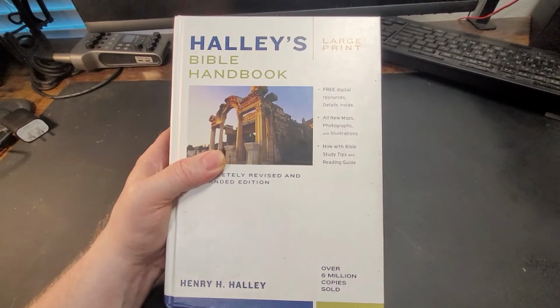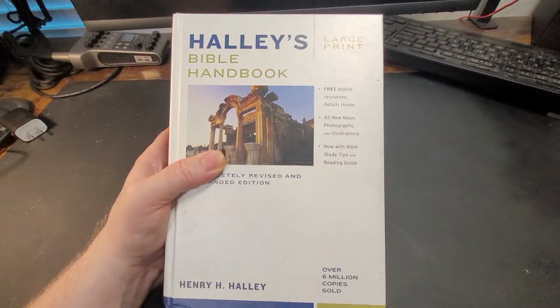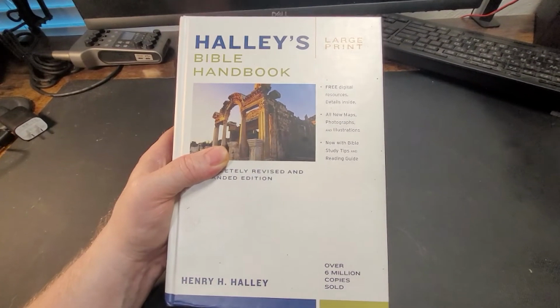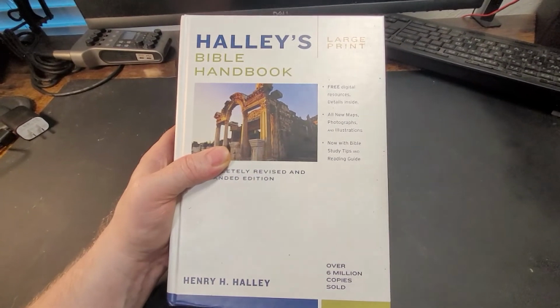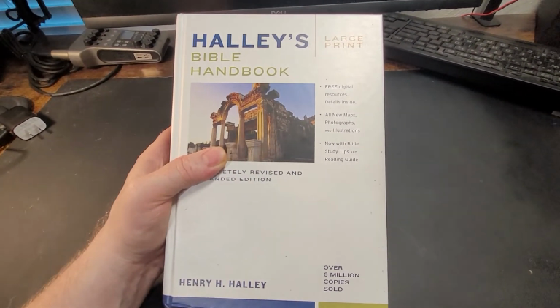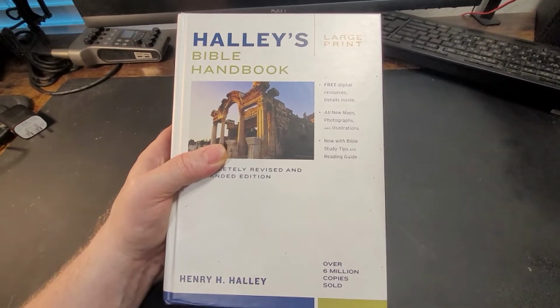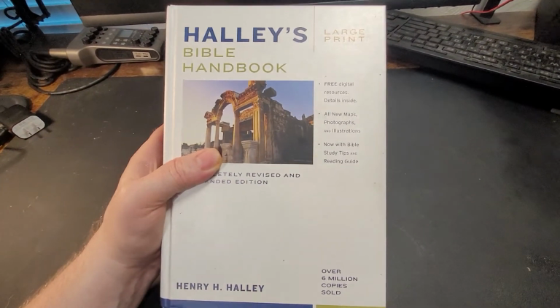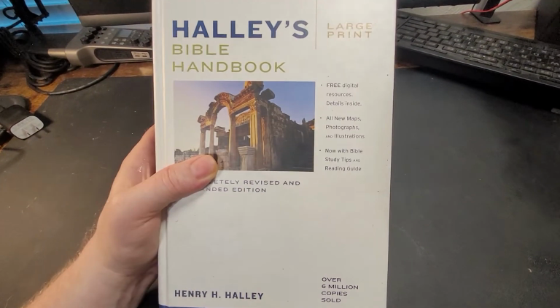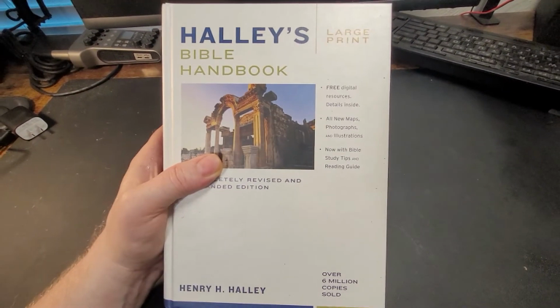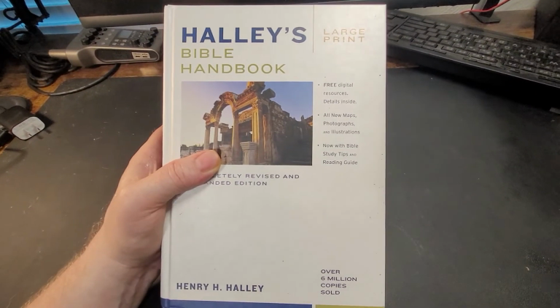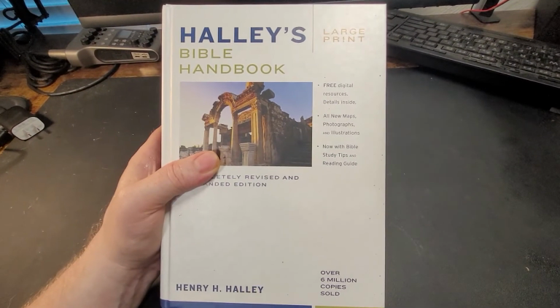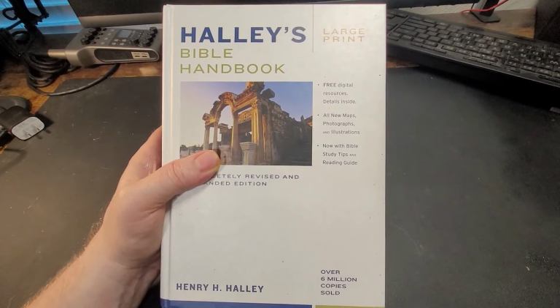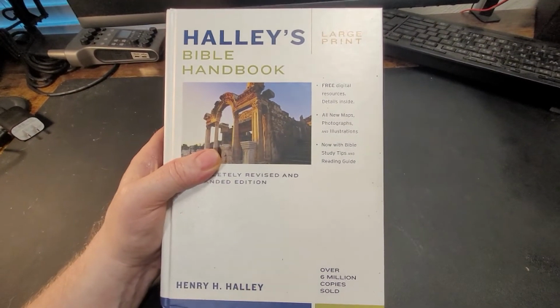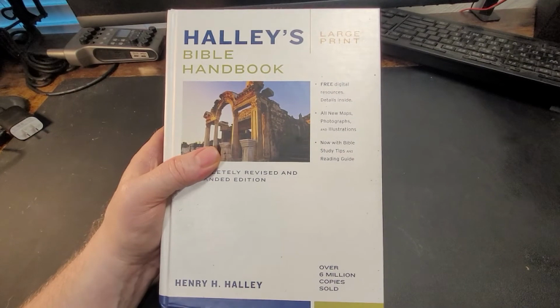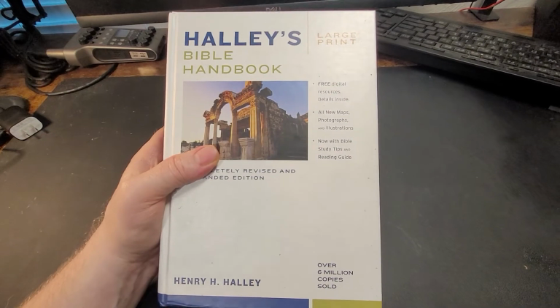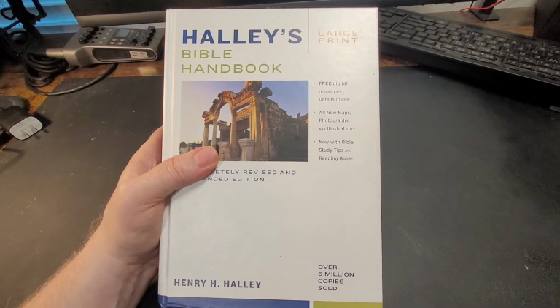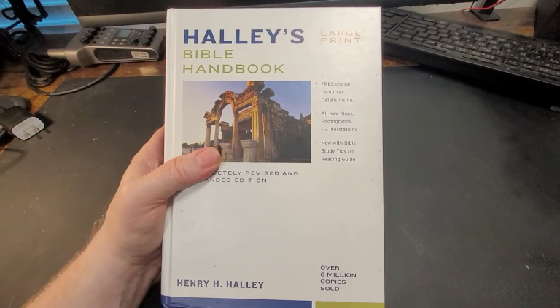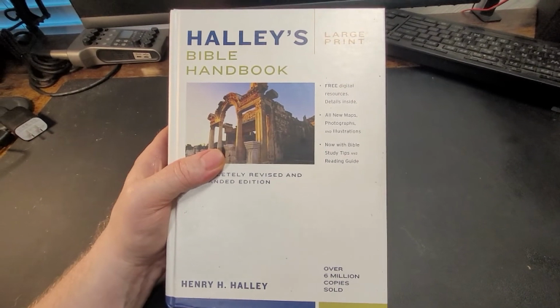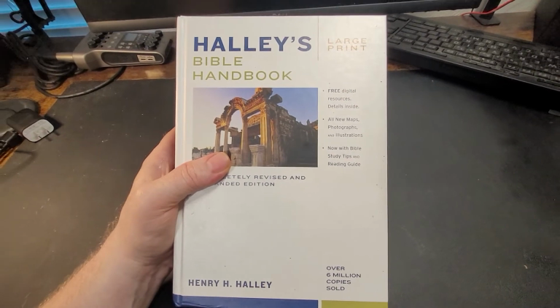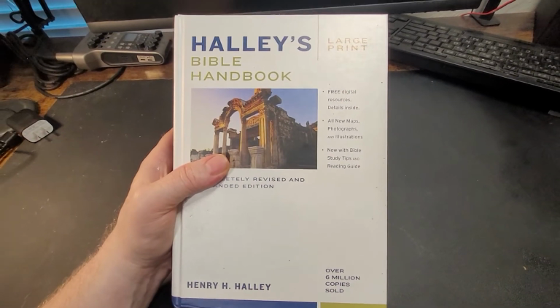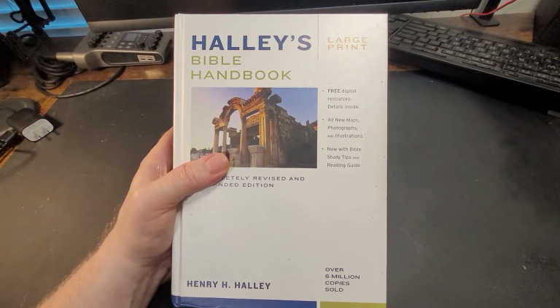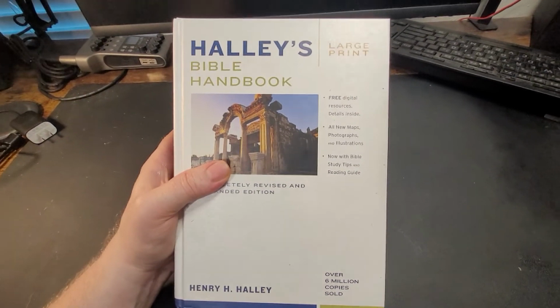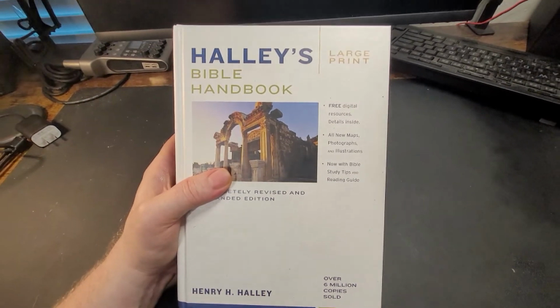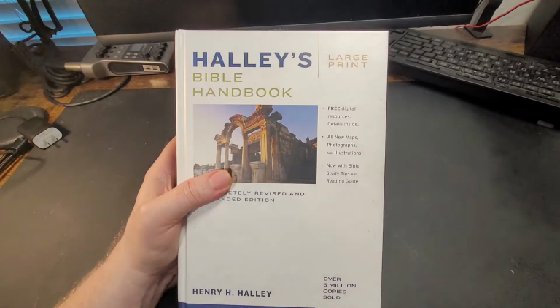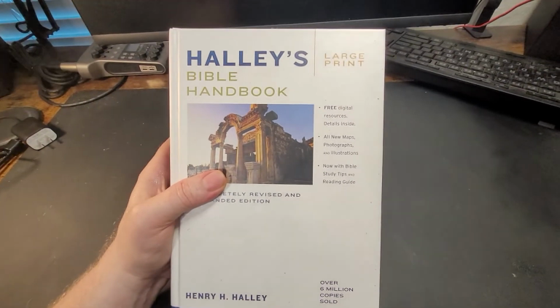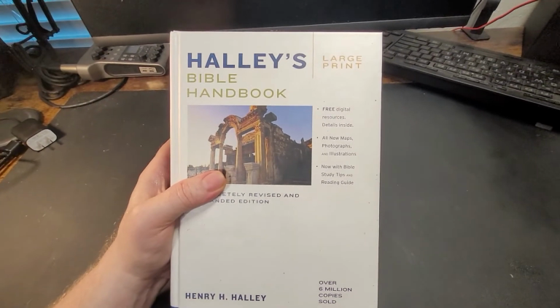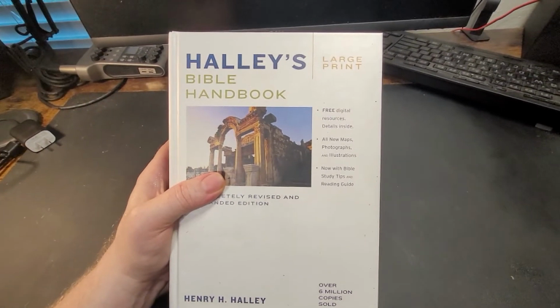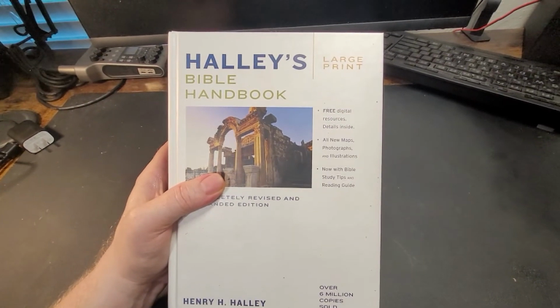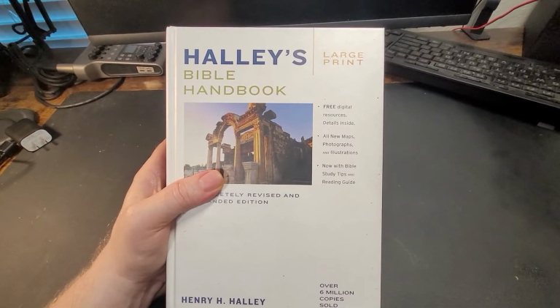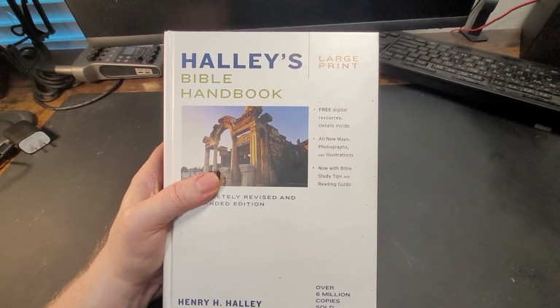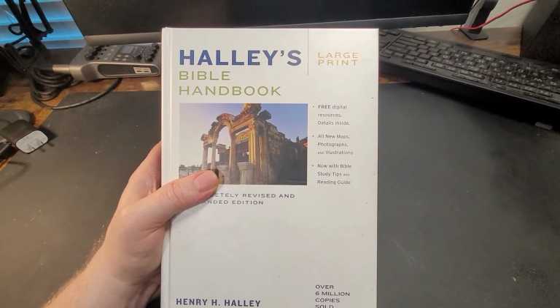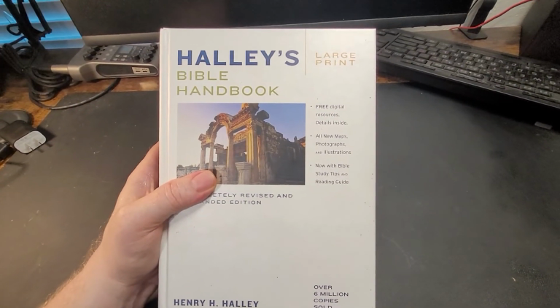They can also be a little interpretive, but not to the degree that a commentary is.